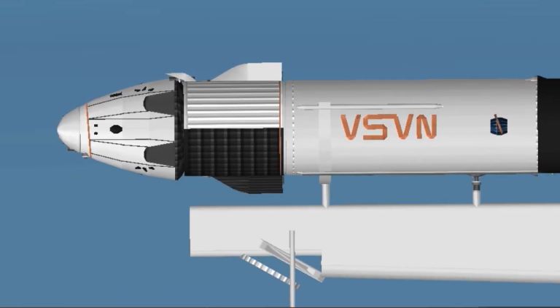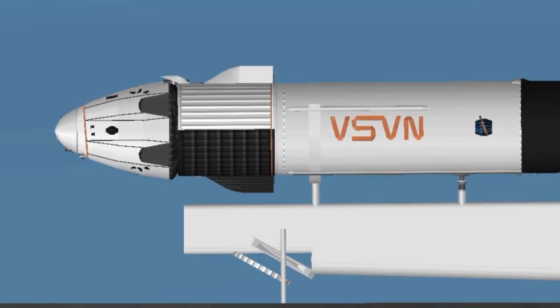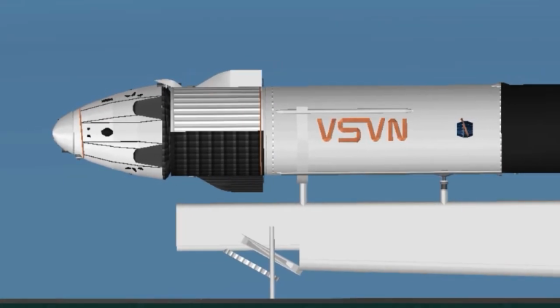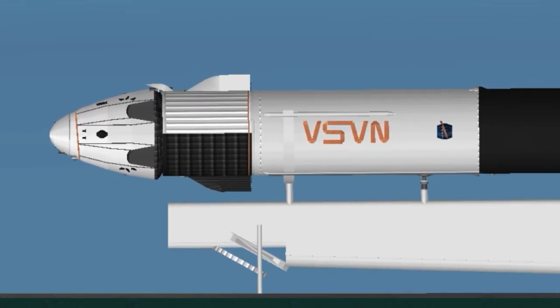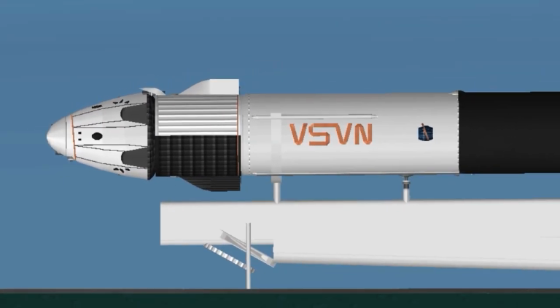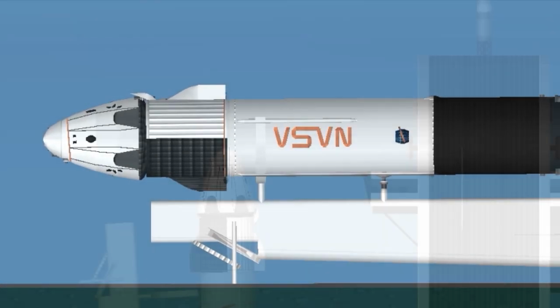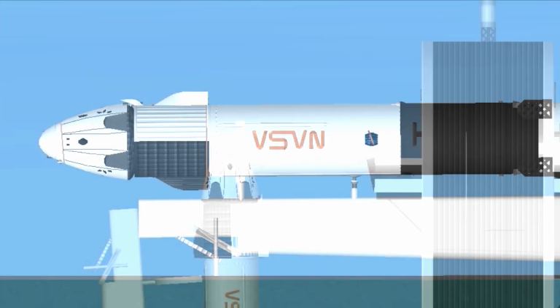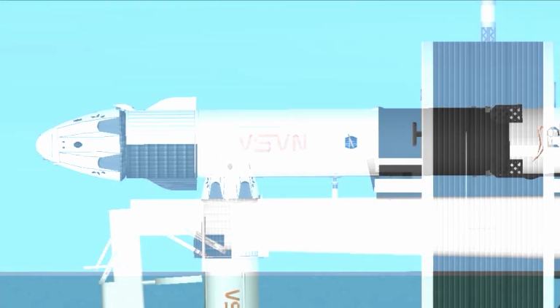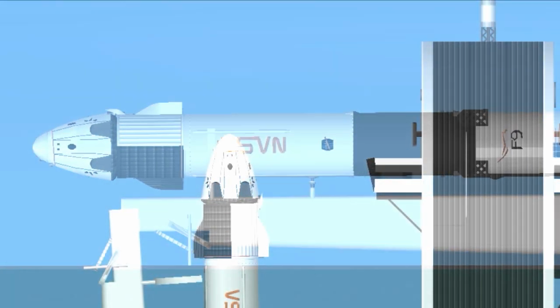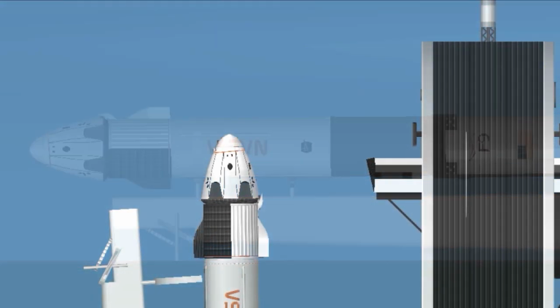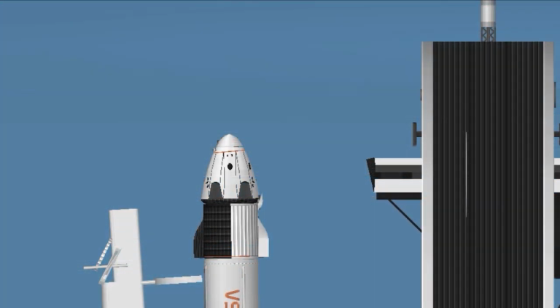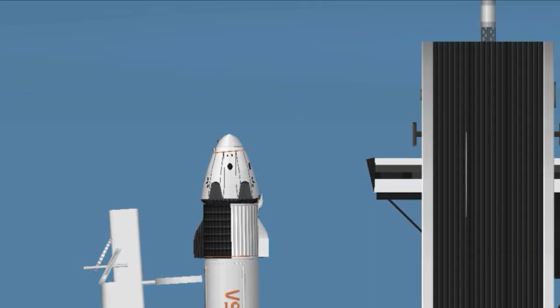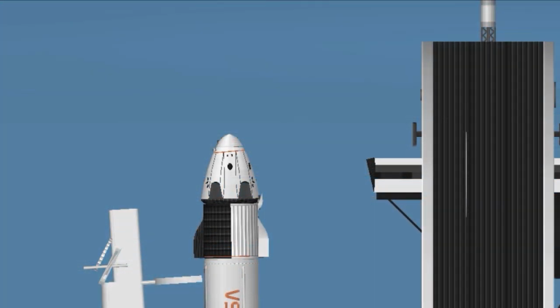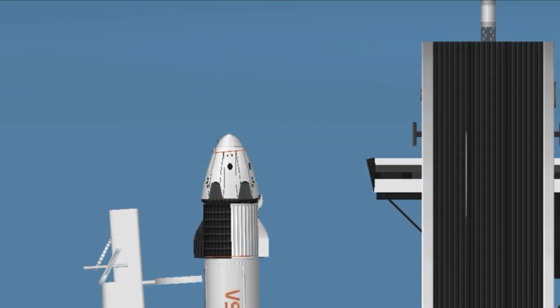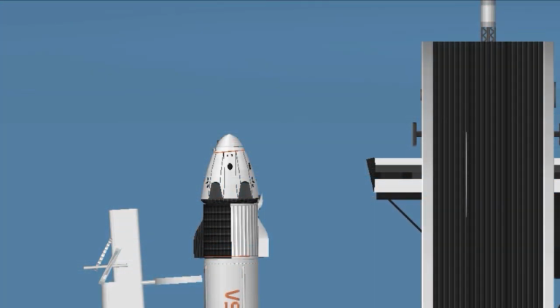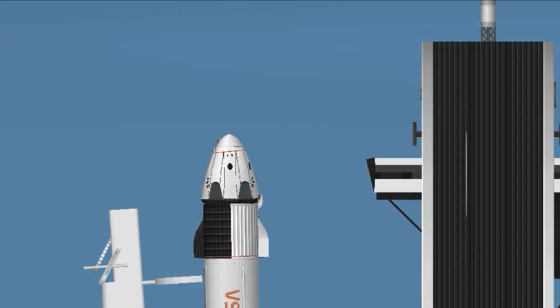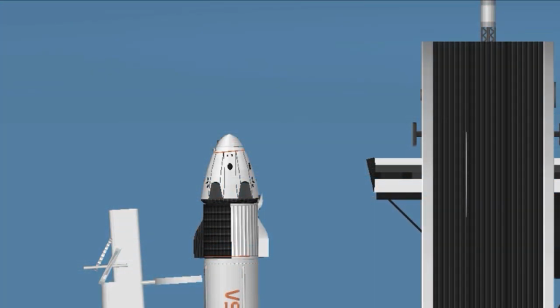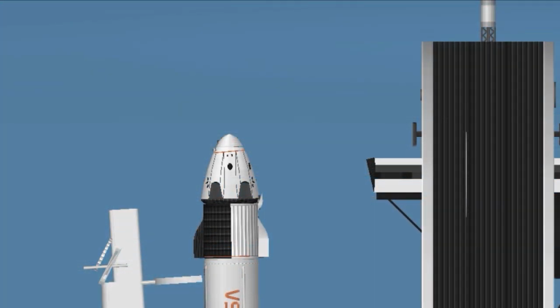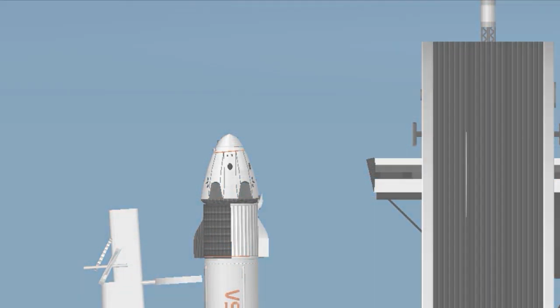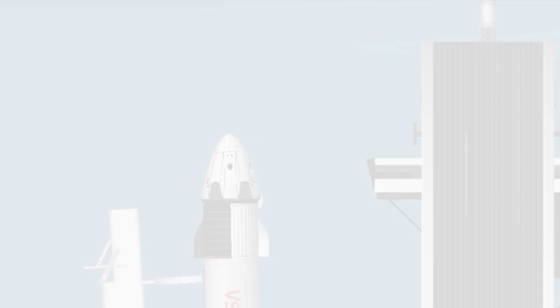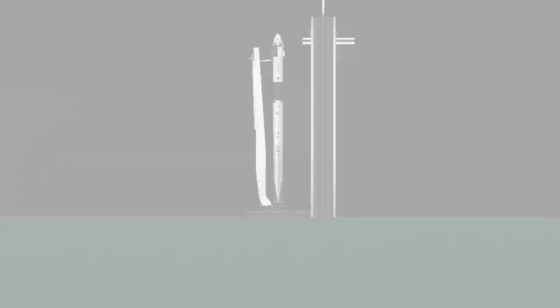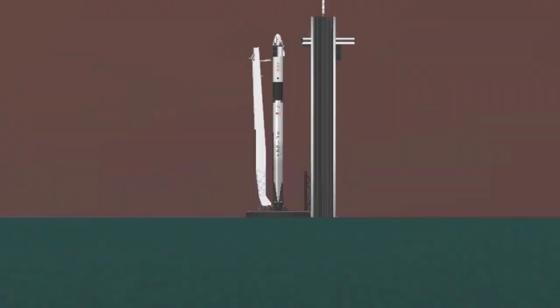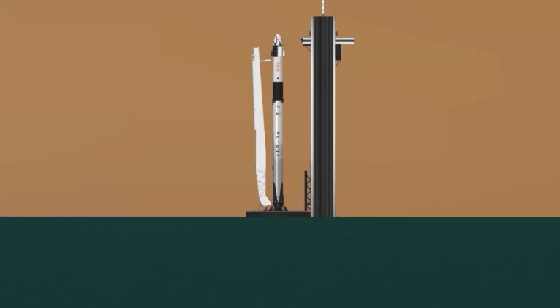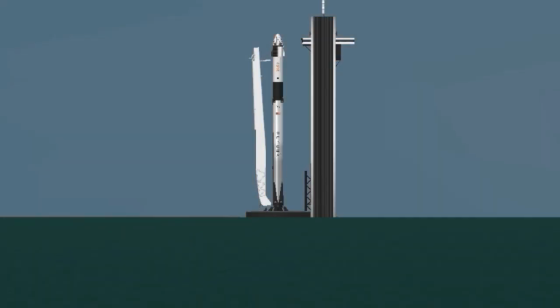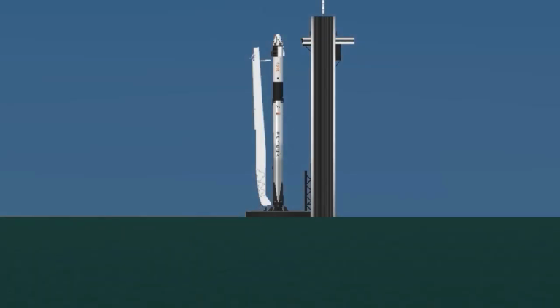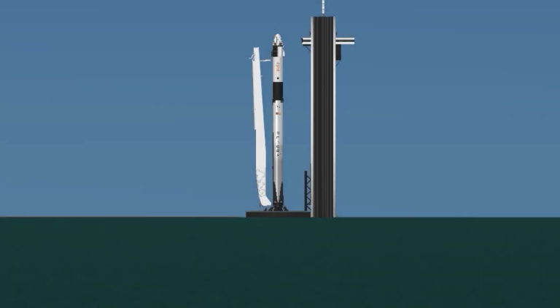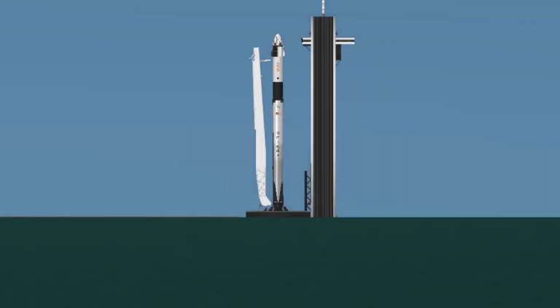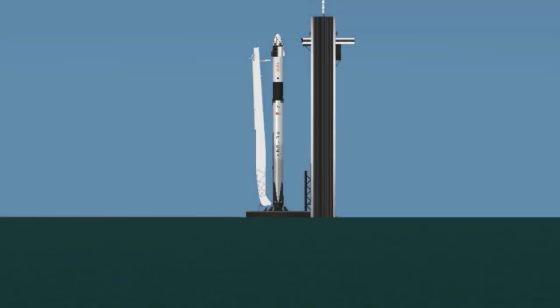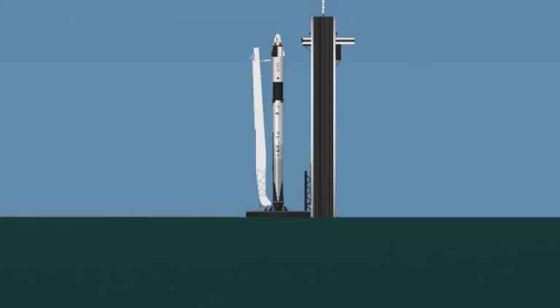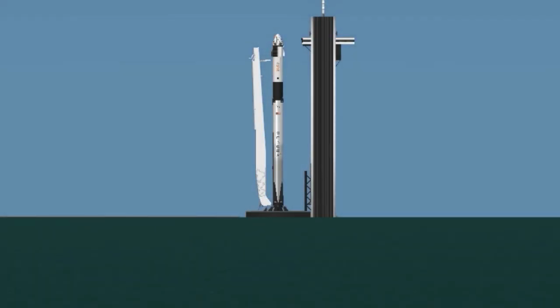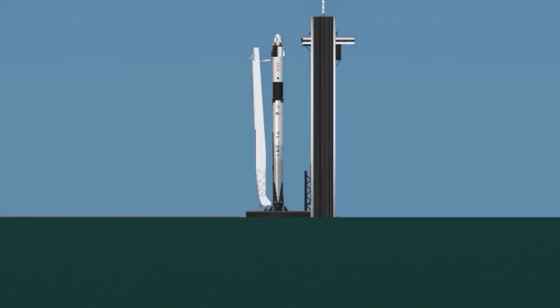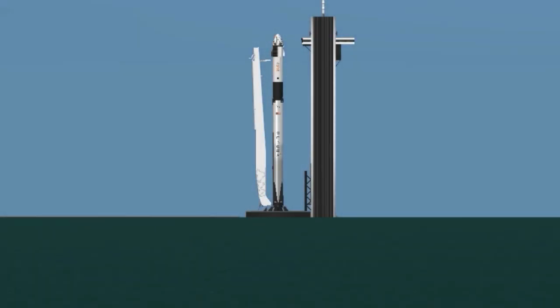LW-01 weather net, liftoff conditions pretty good. EFTS is ready for launch.